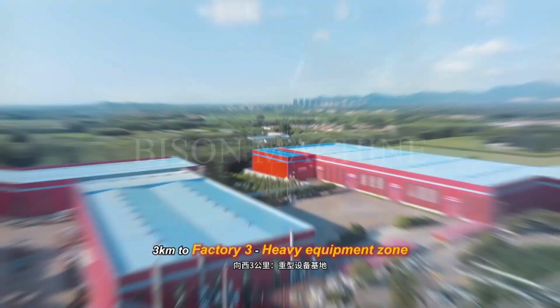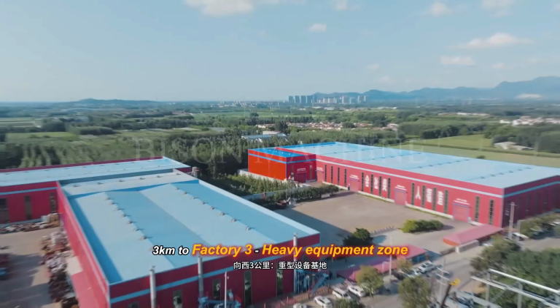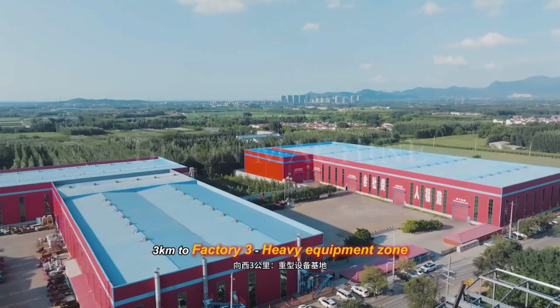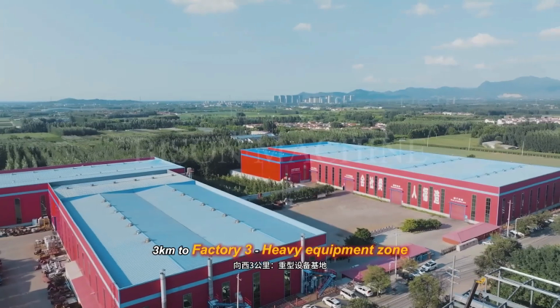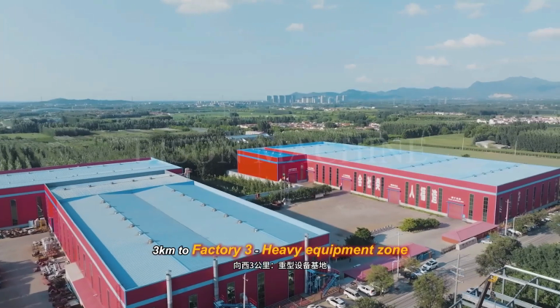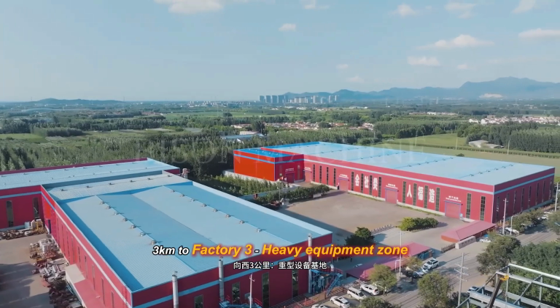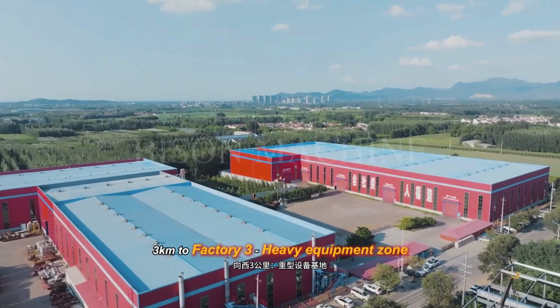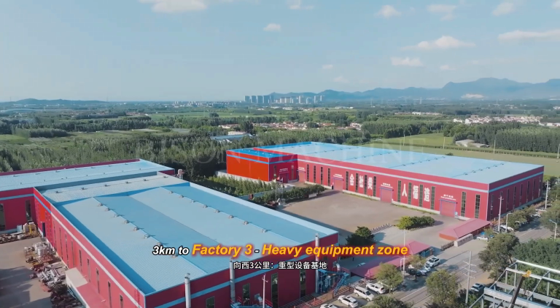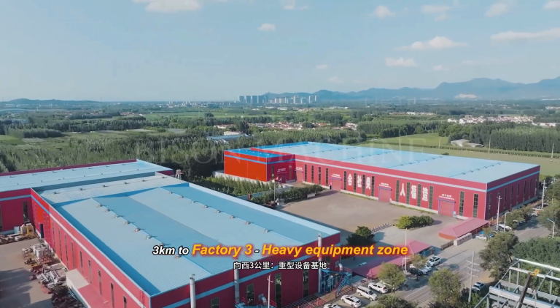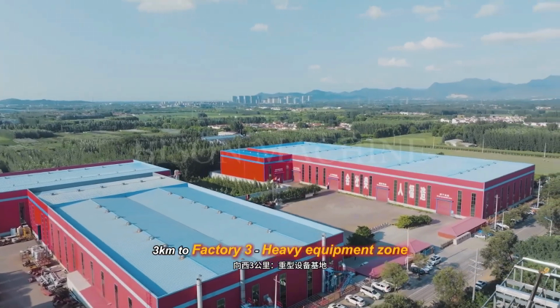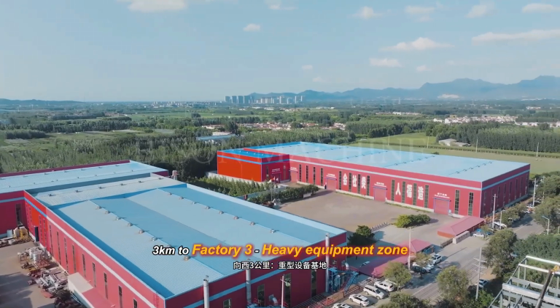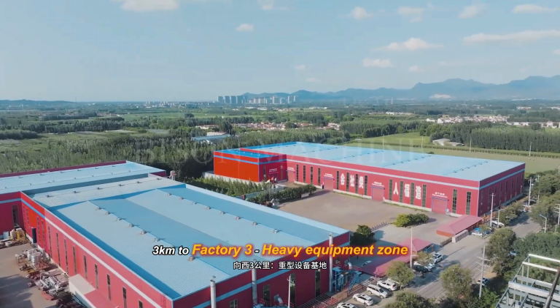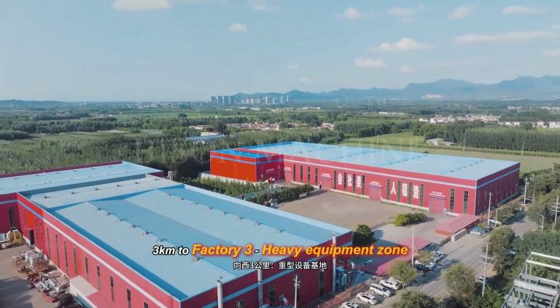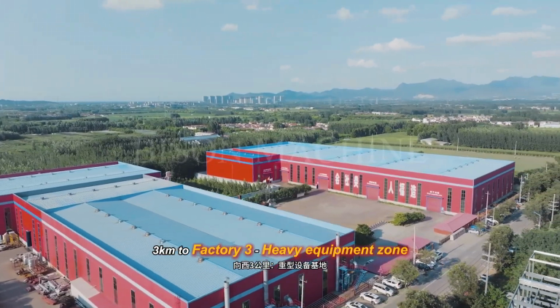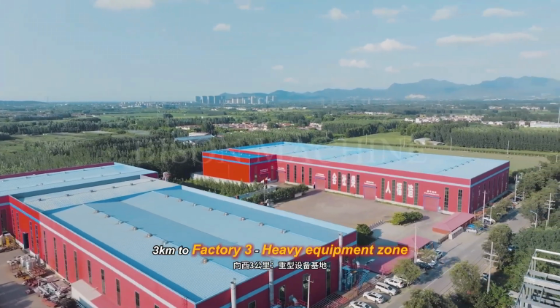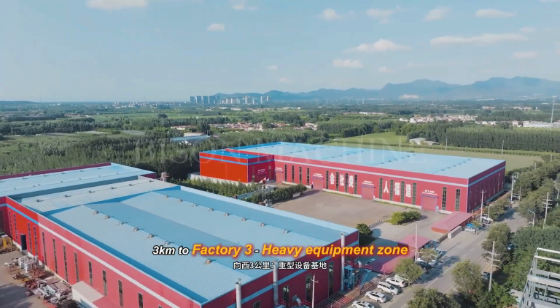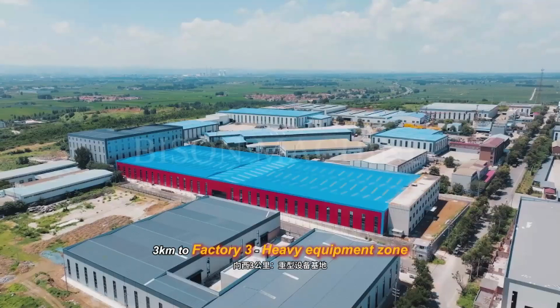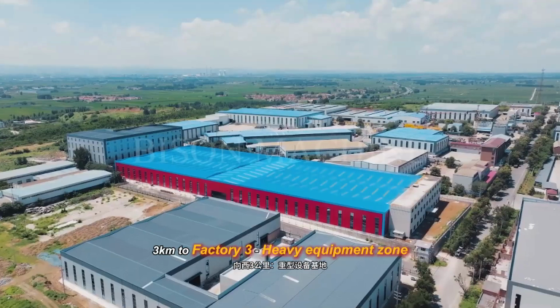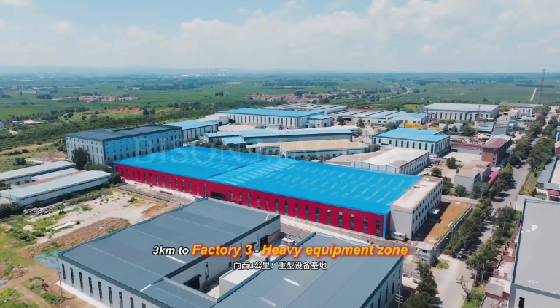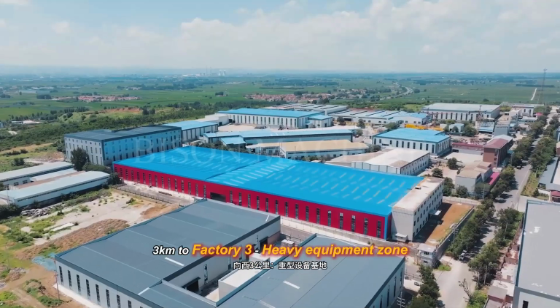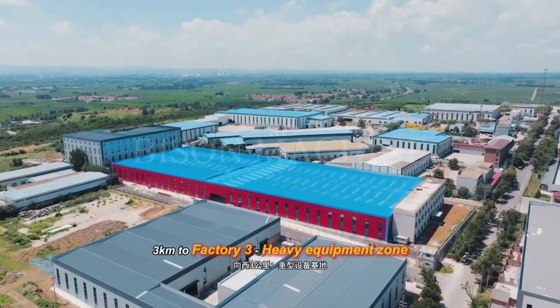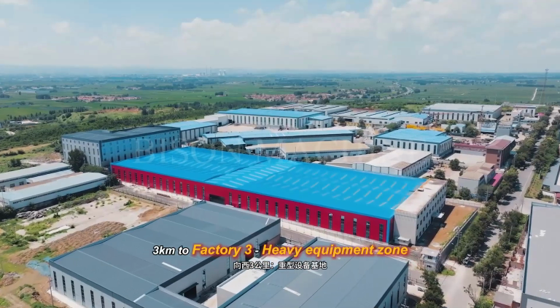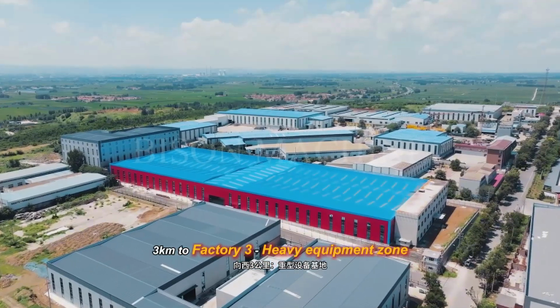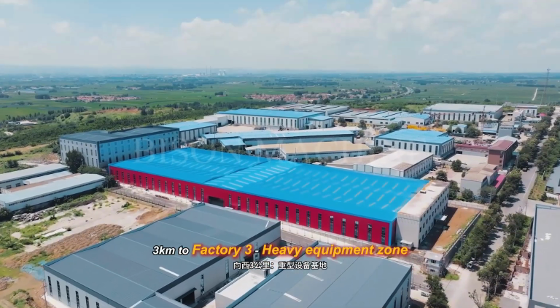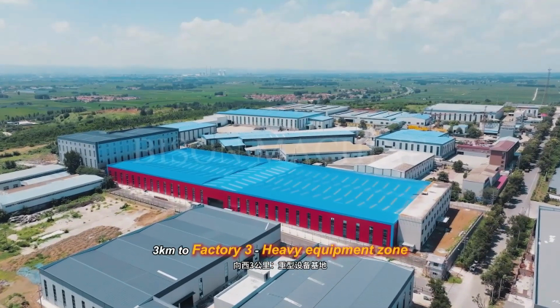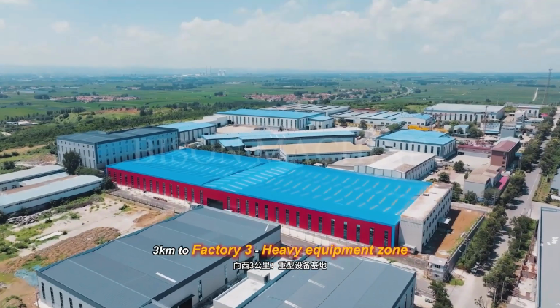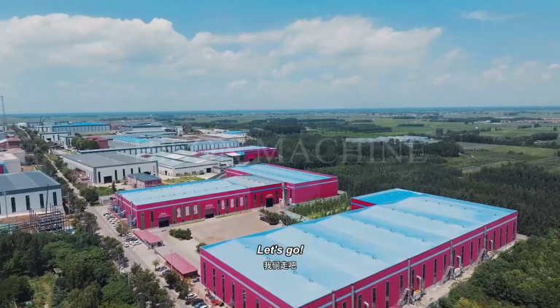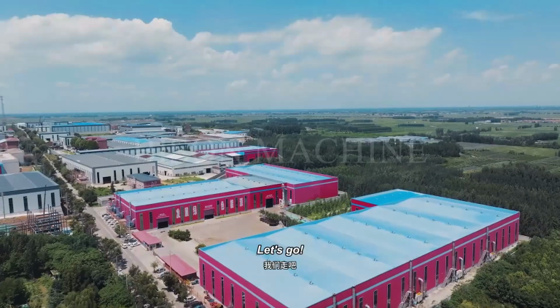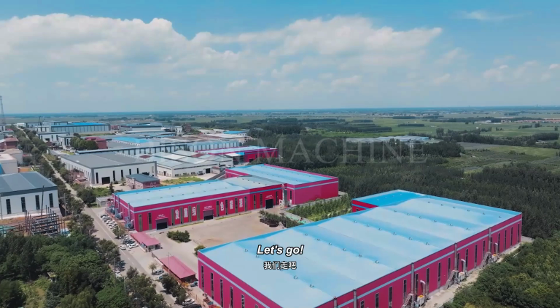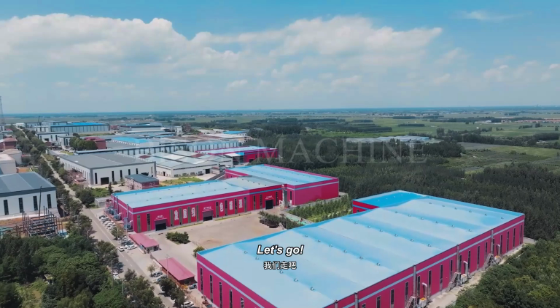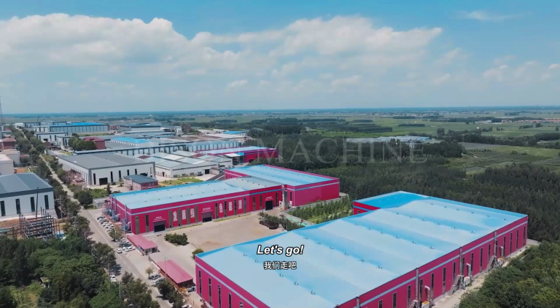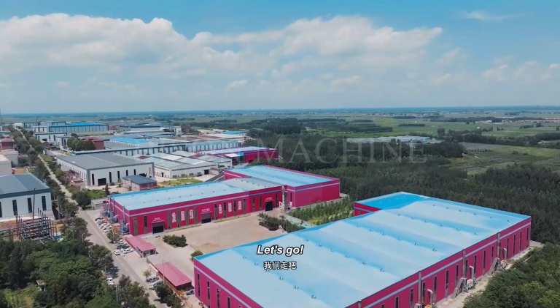It's 3 km to Factory 3, which features heavy equipment as well. Let's go!